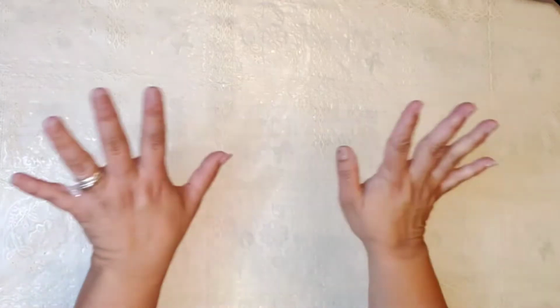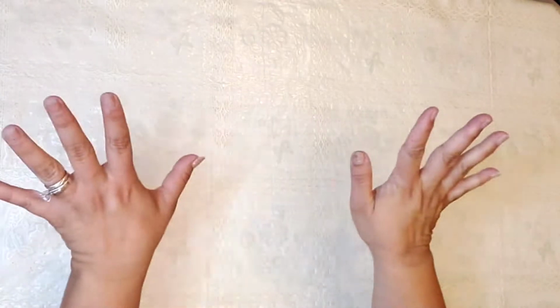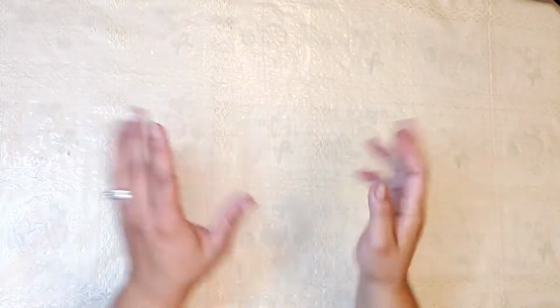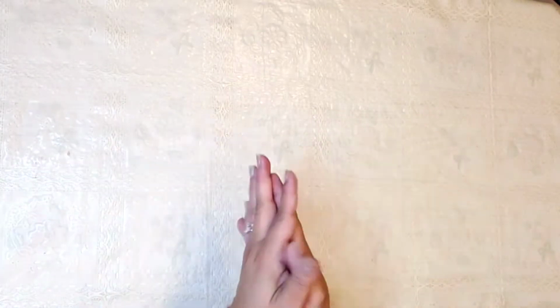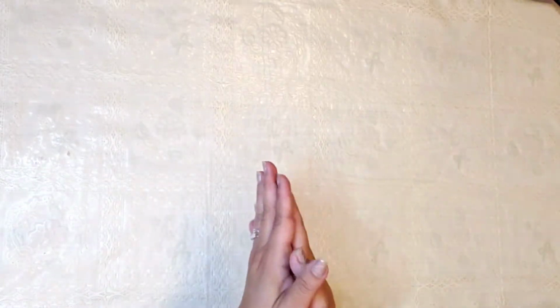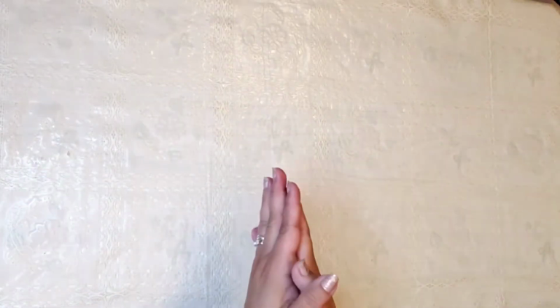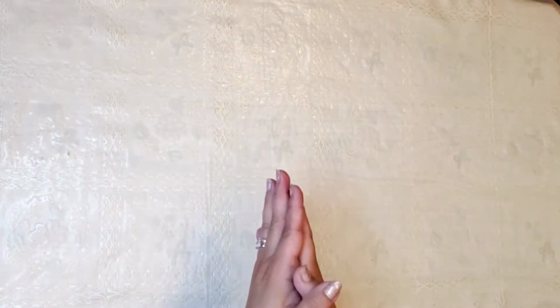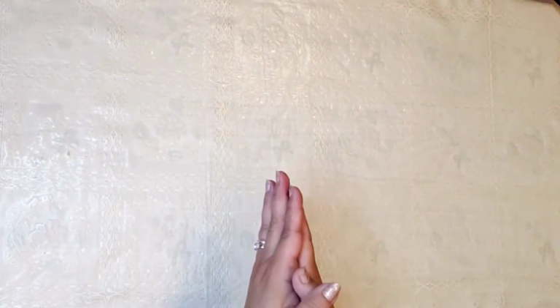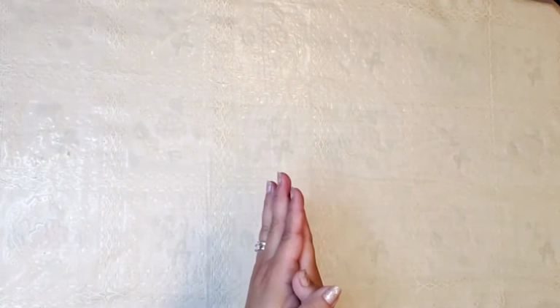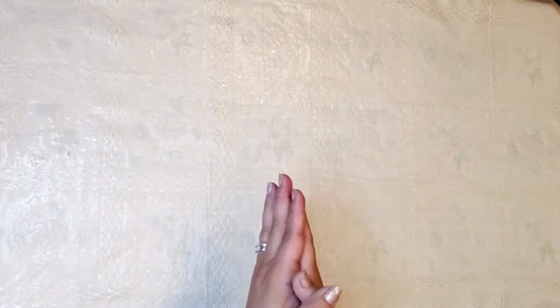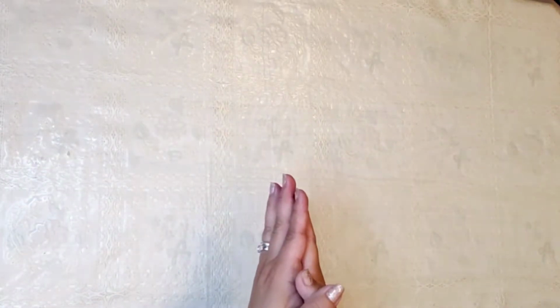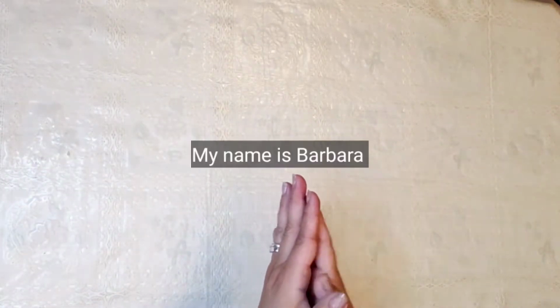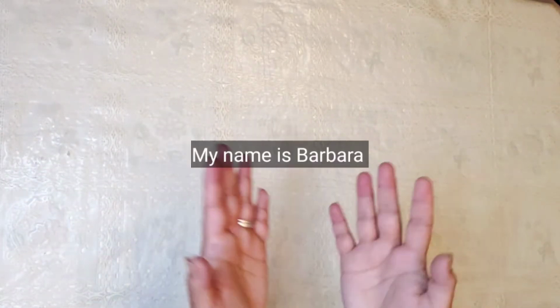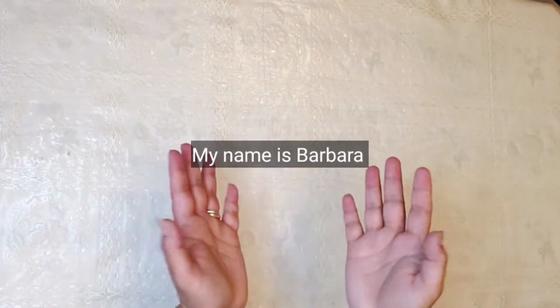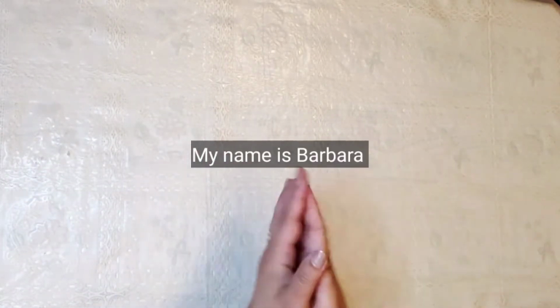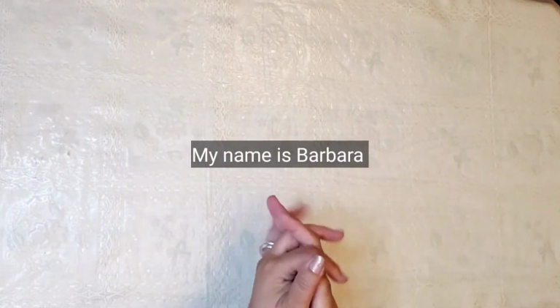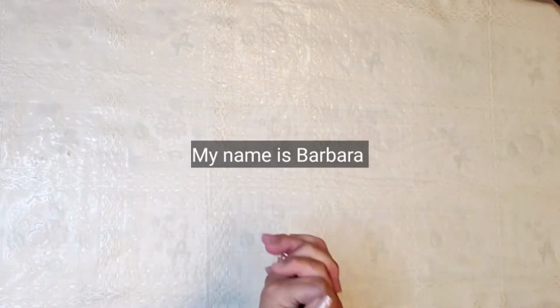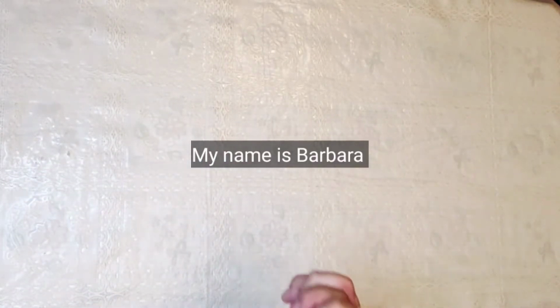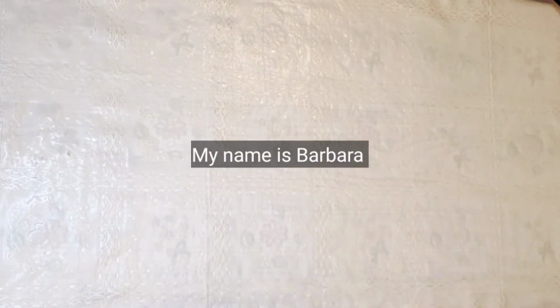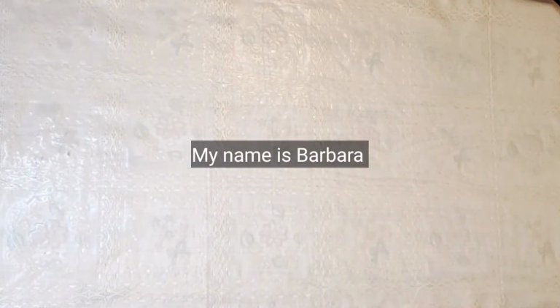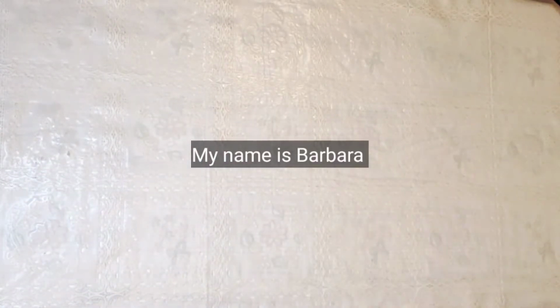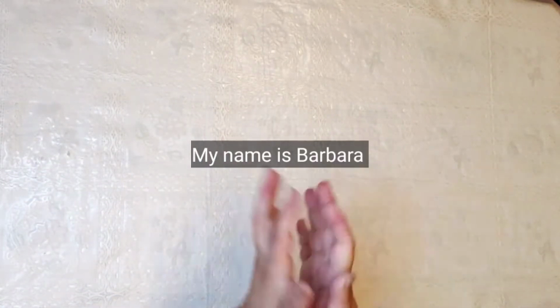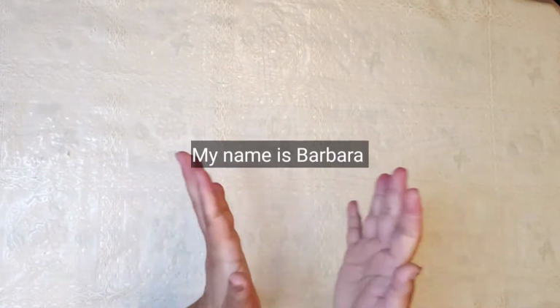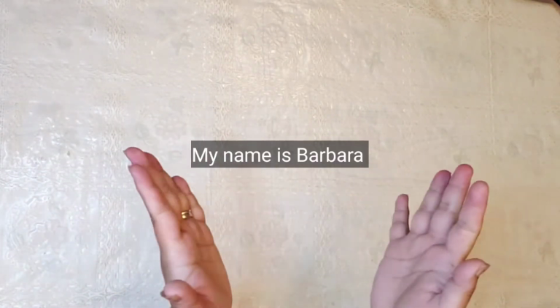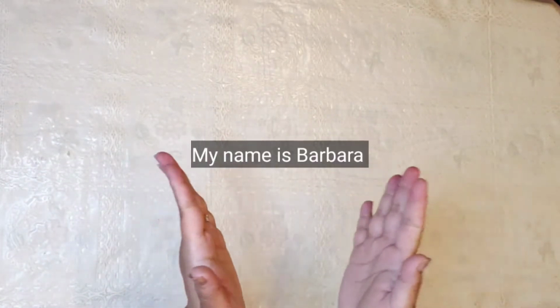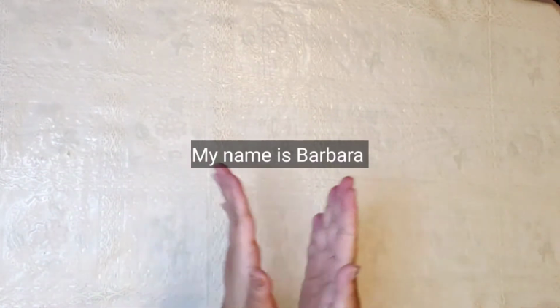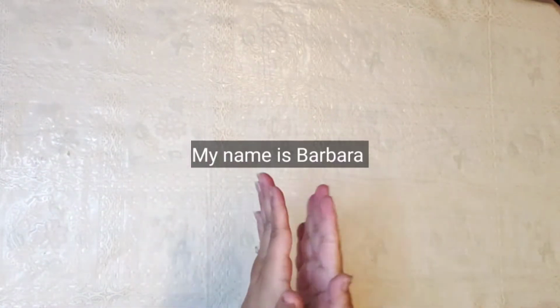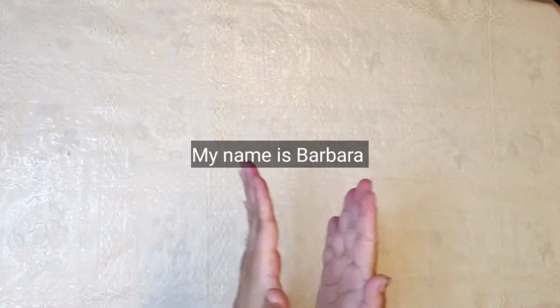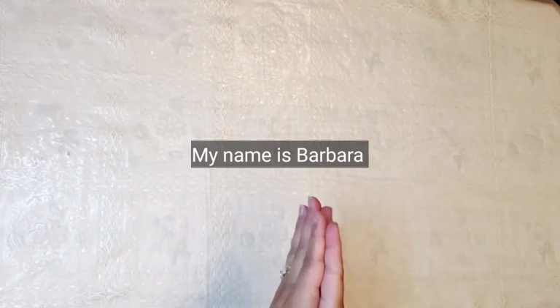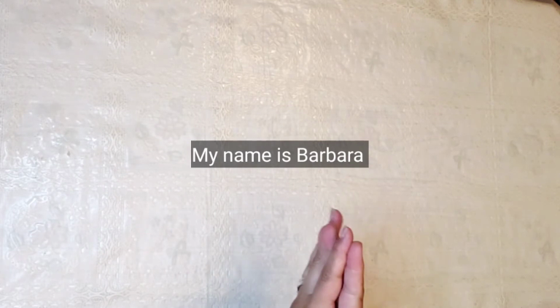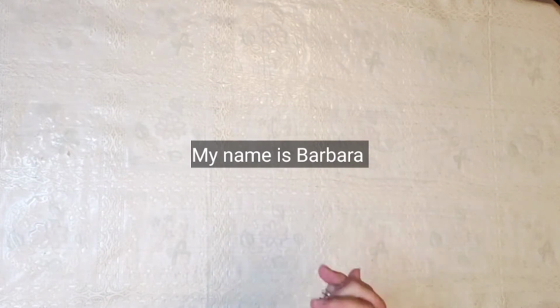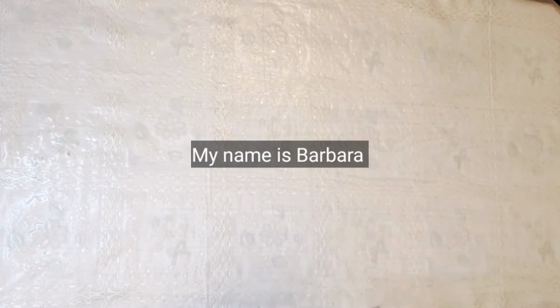Hi guys, welcome to my channel. Today I have a thrift shop haul for you.